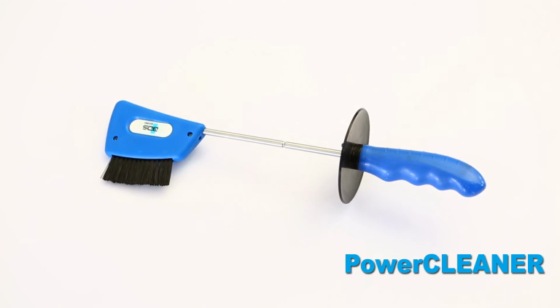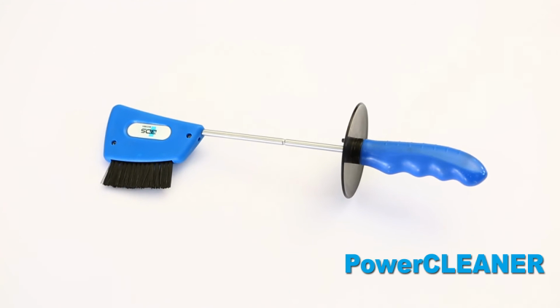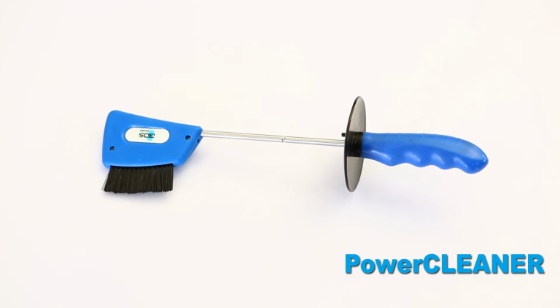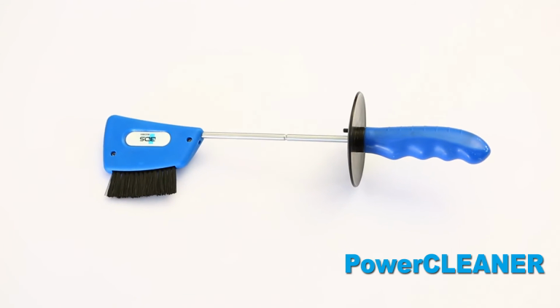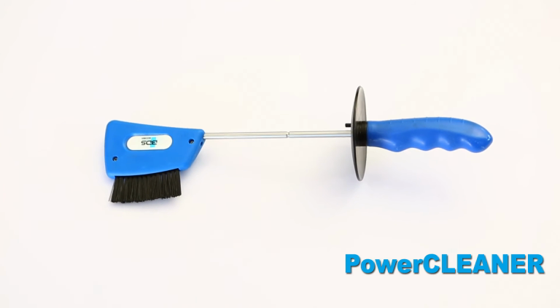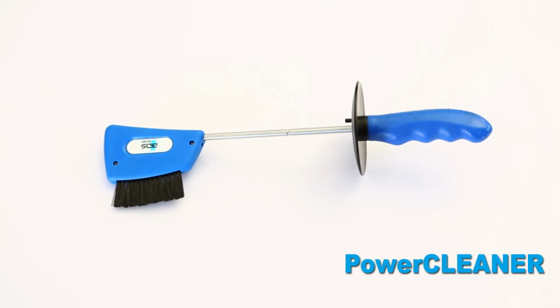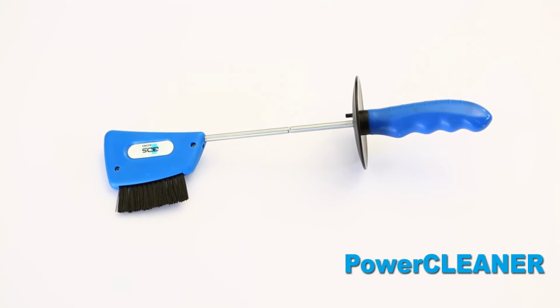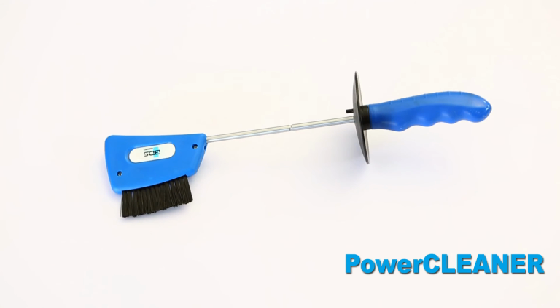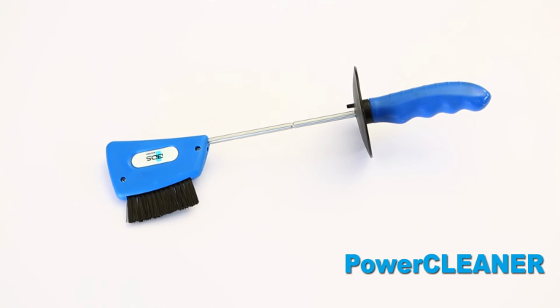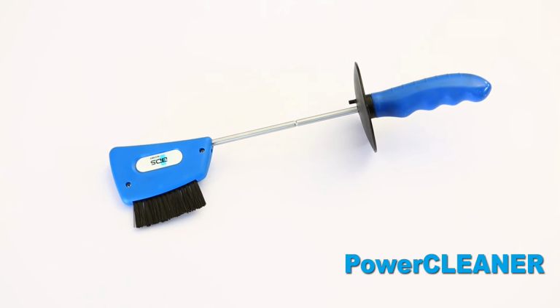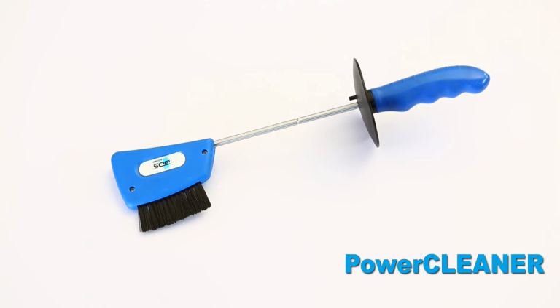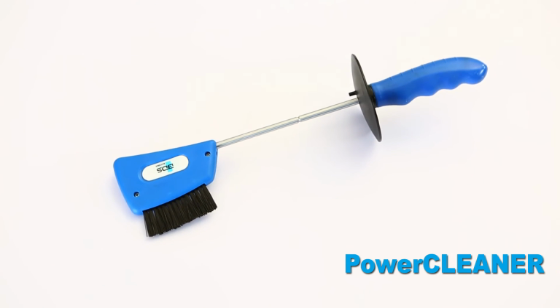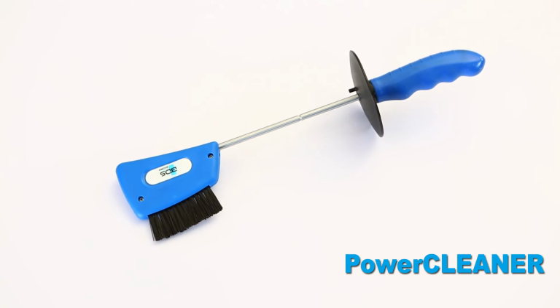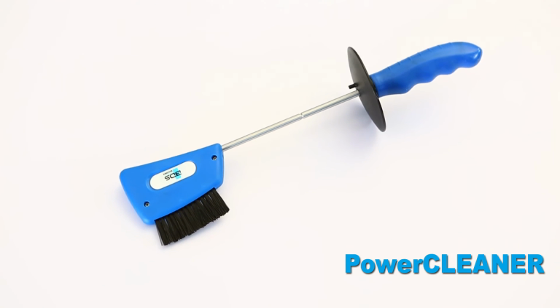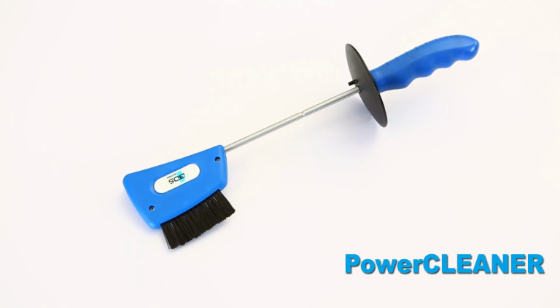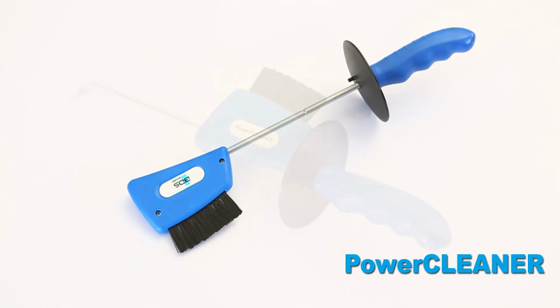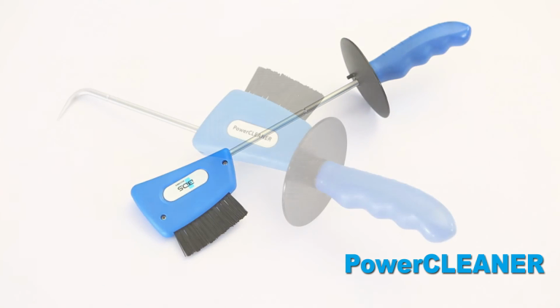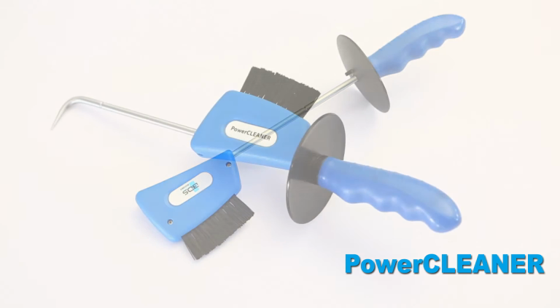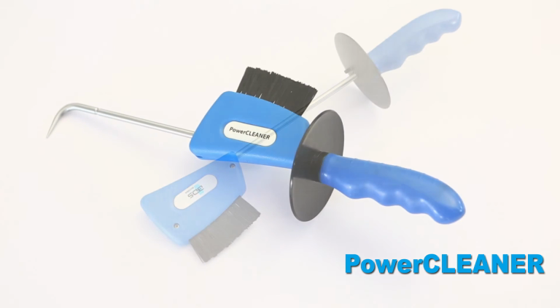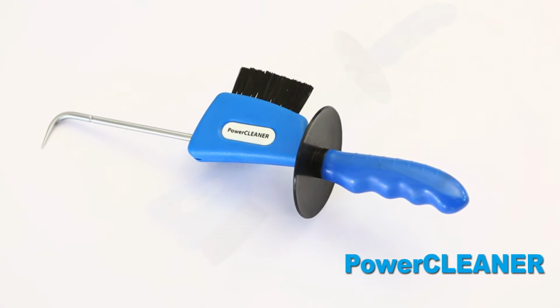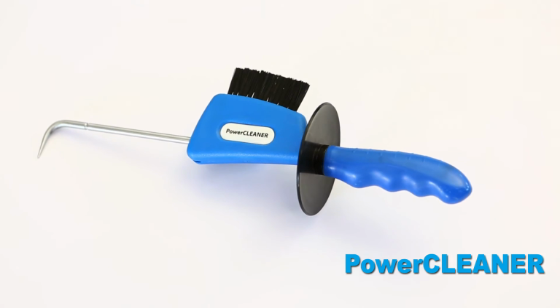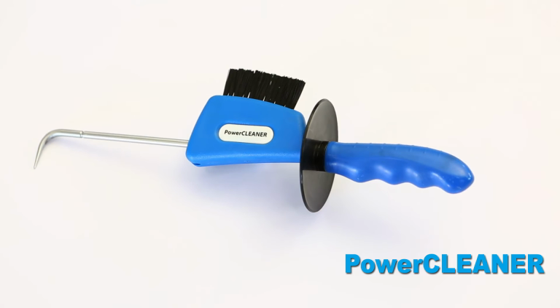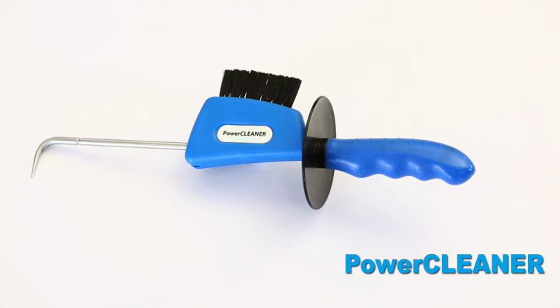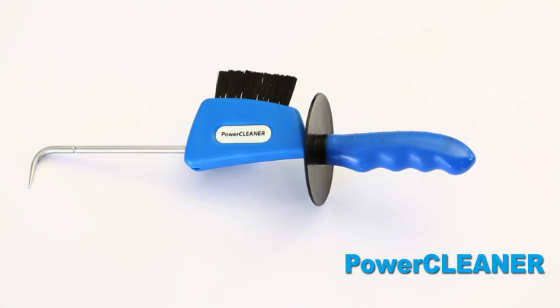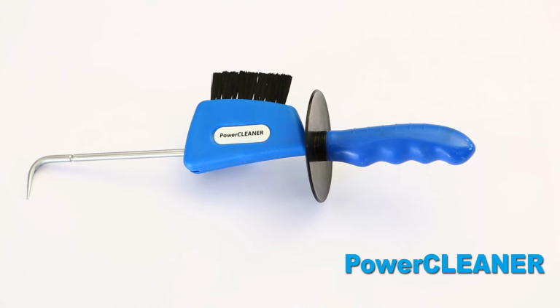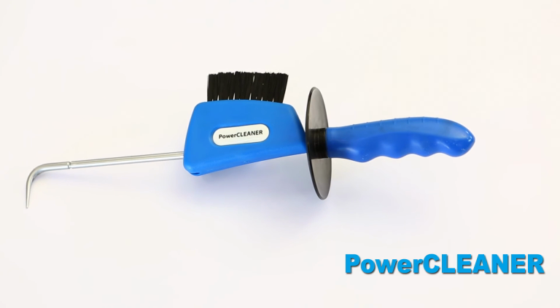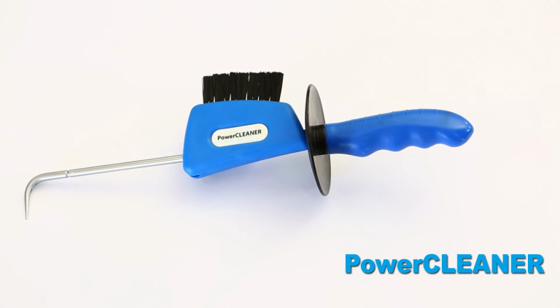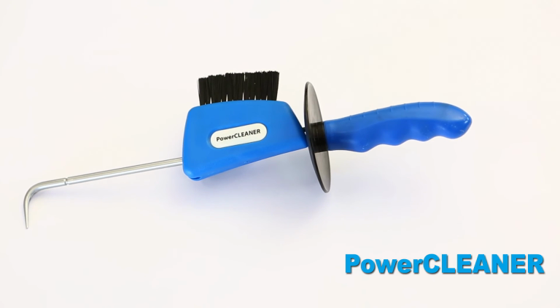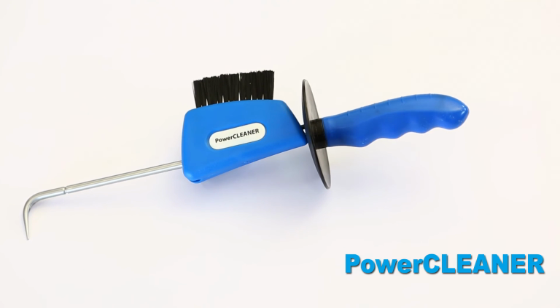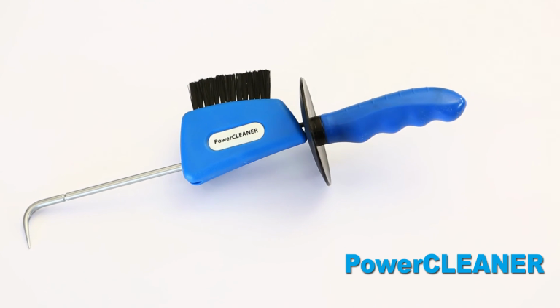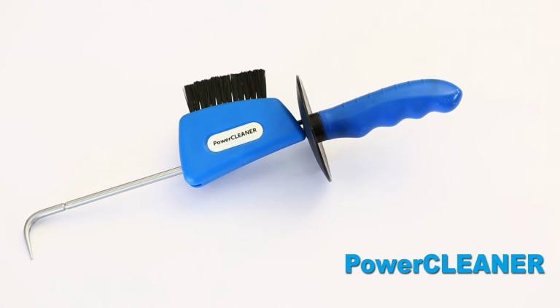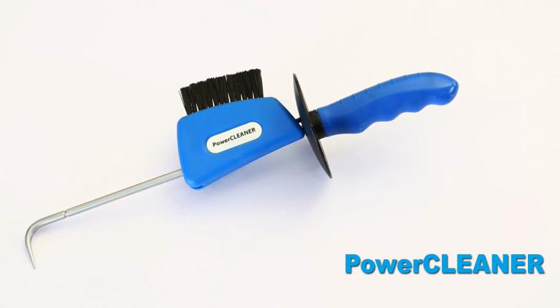BDS PowerCleaner, the metal swarf cleaning tool. From BDS Maschinen.